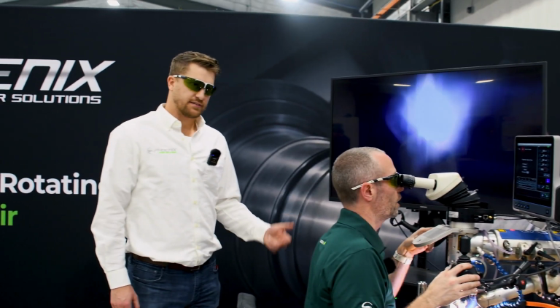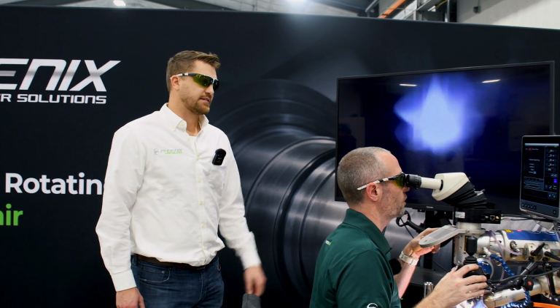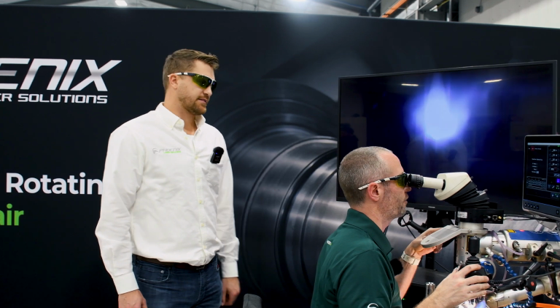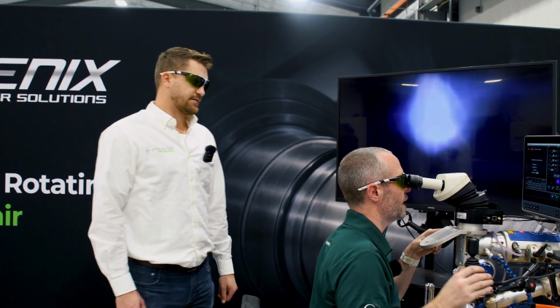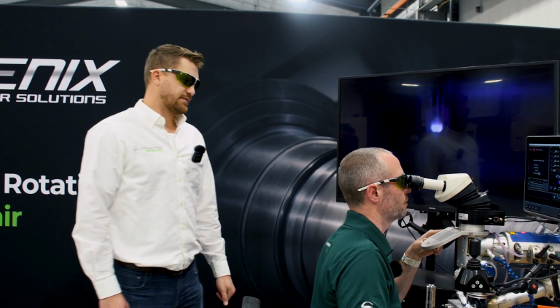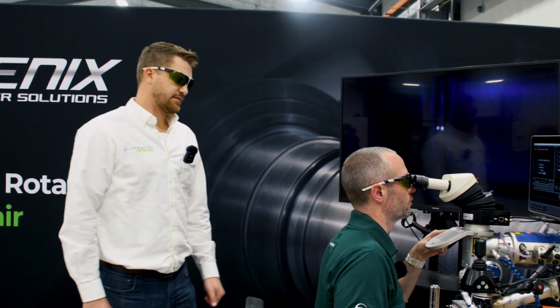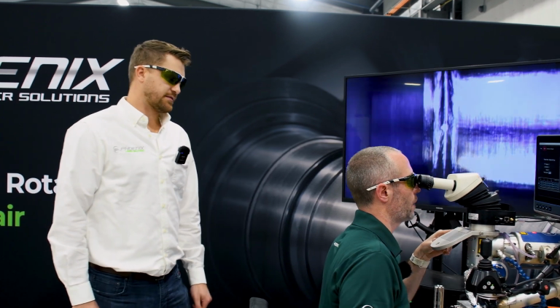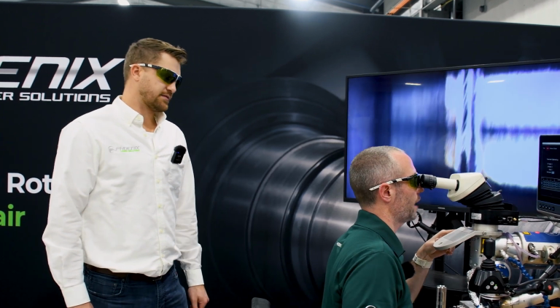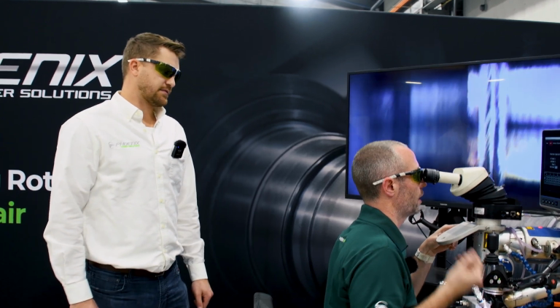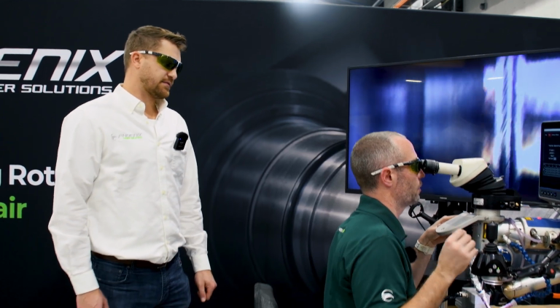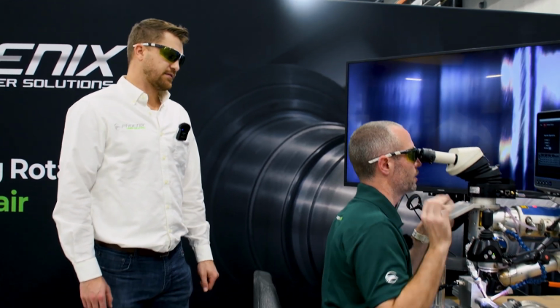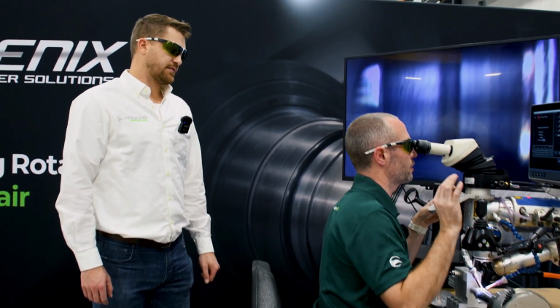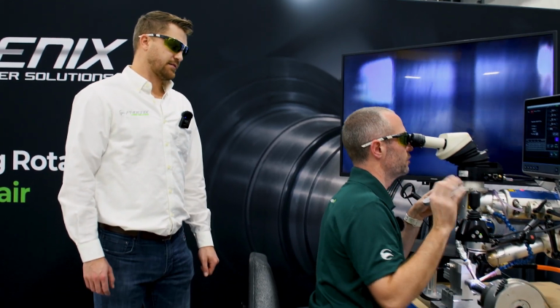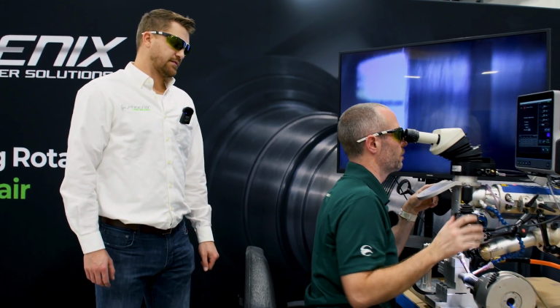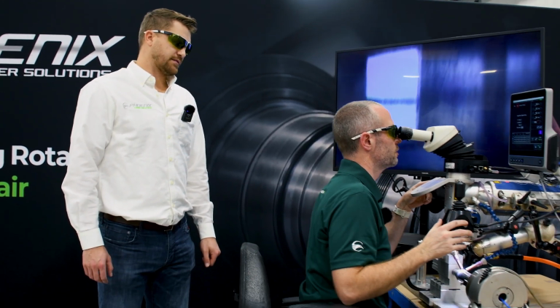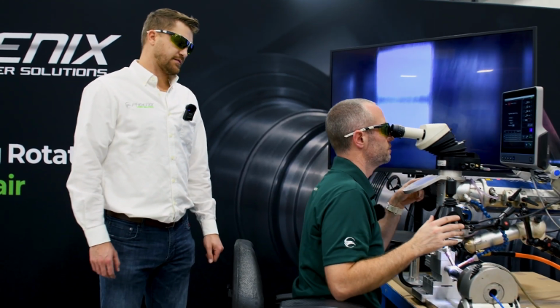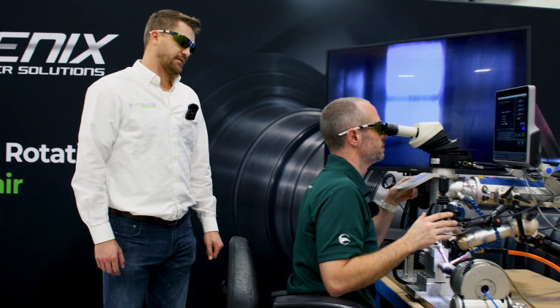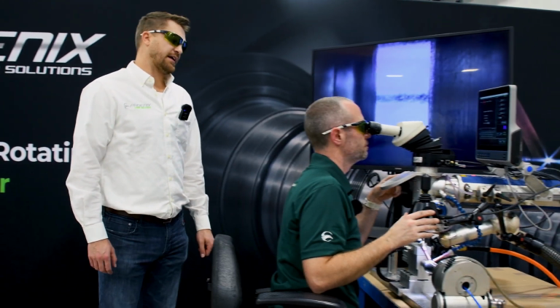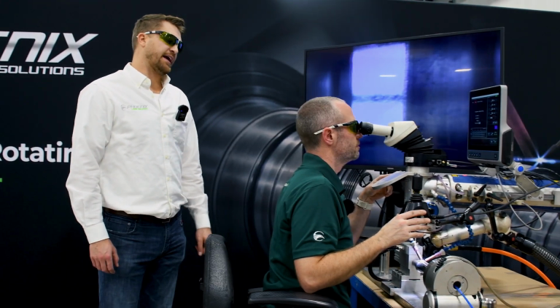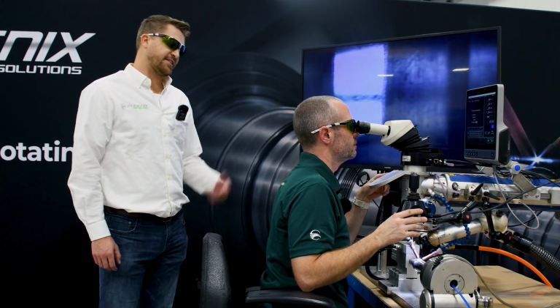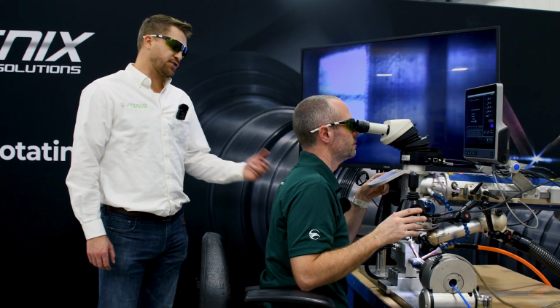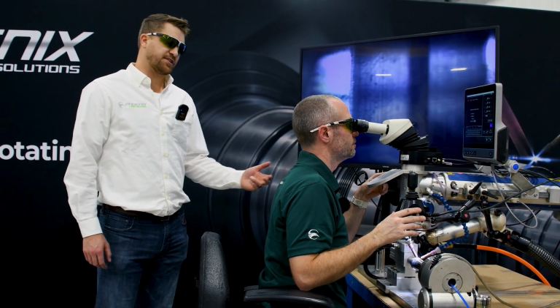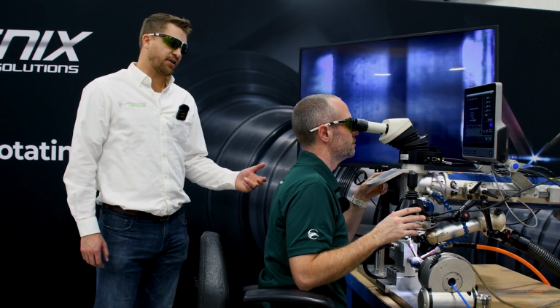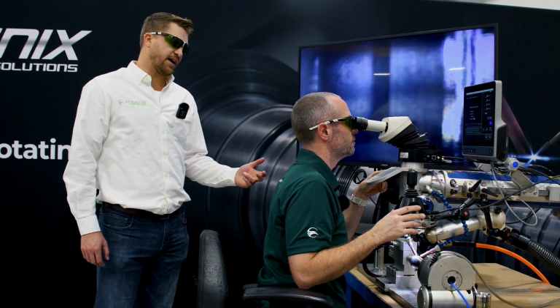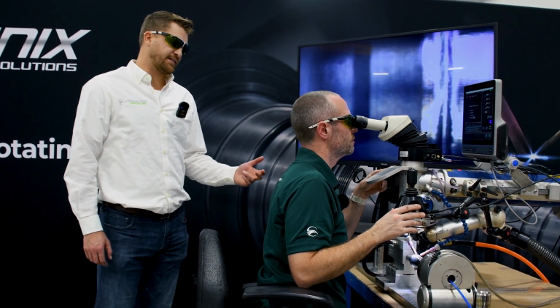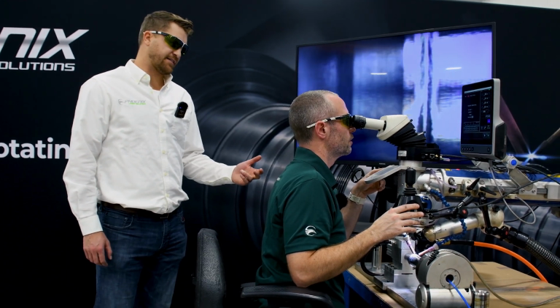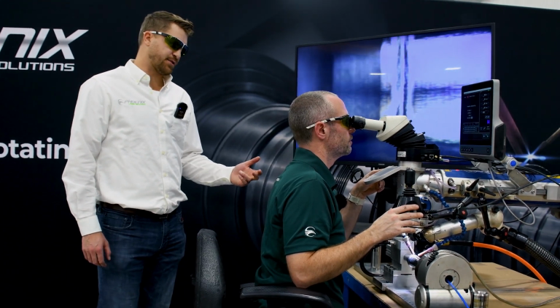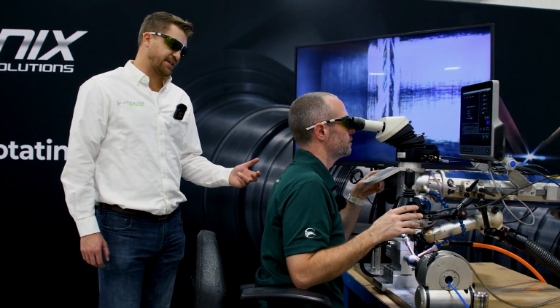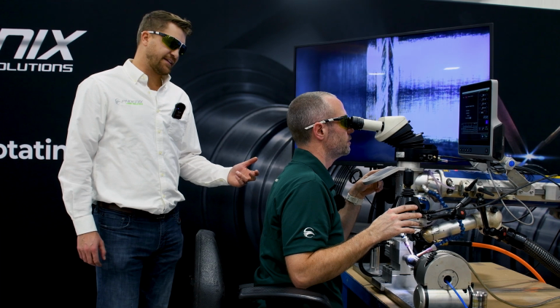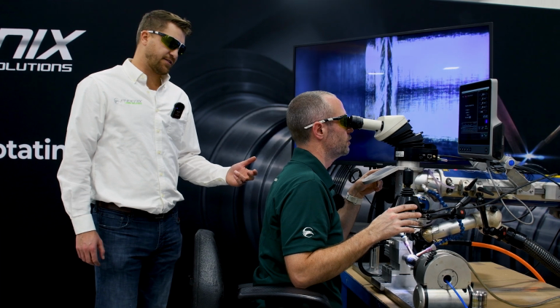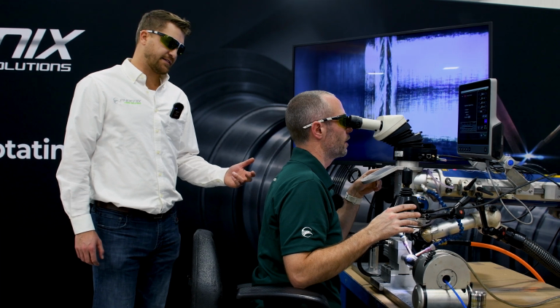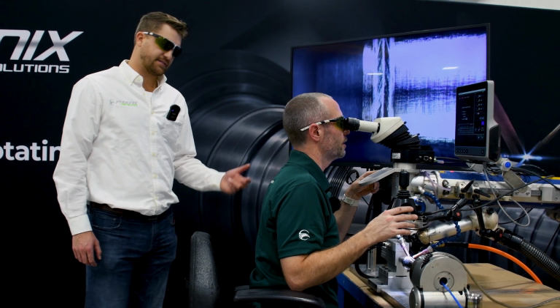We also have gas coming in from the back so that we have a nice clean weld. And still using the argon as the purging gas, correct? Yep.